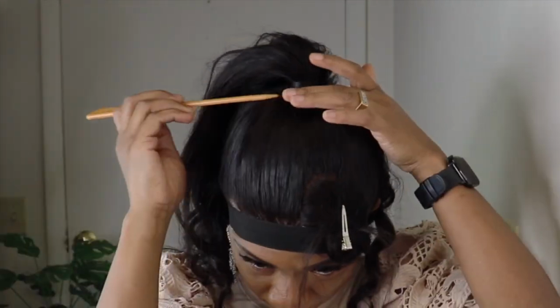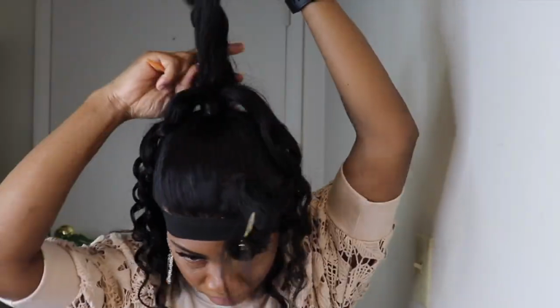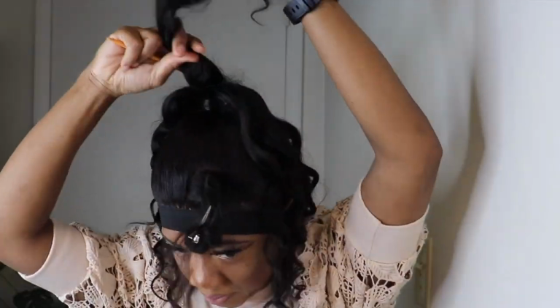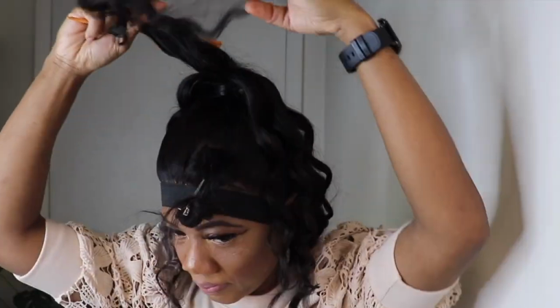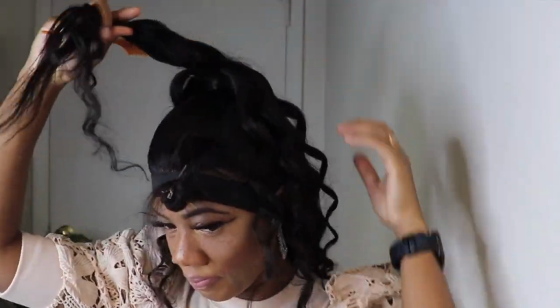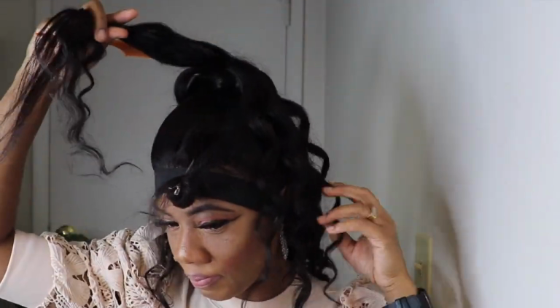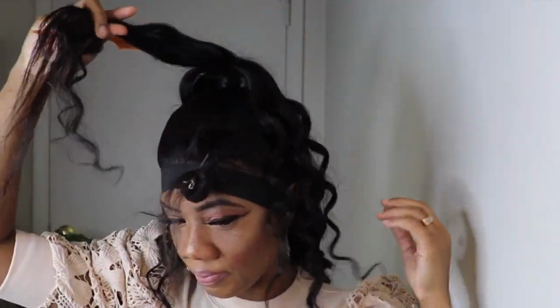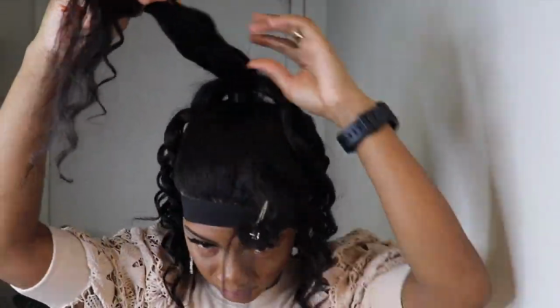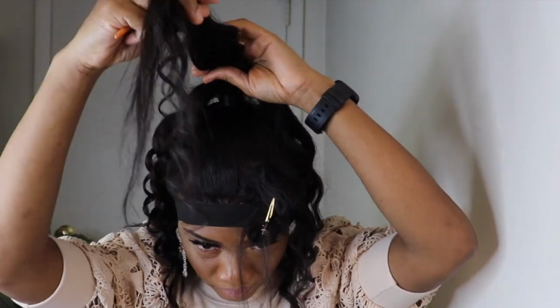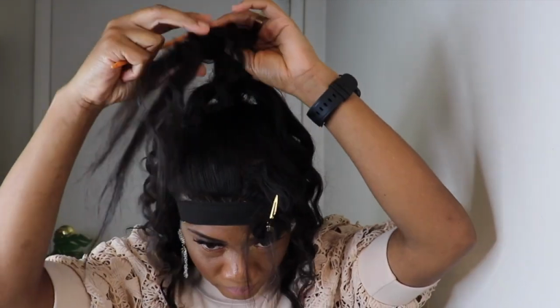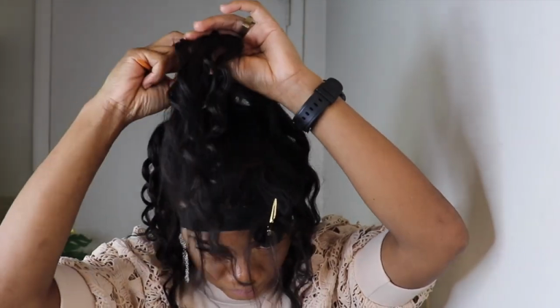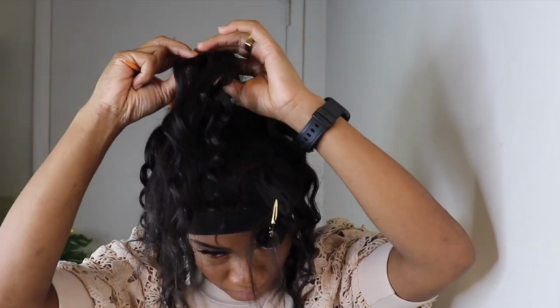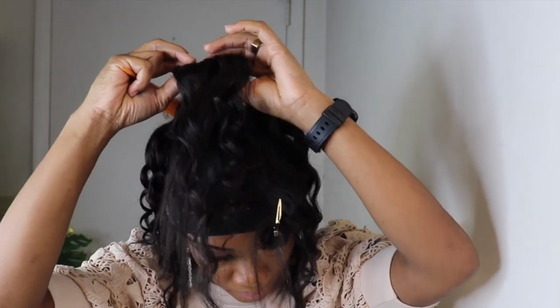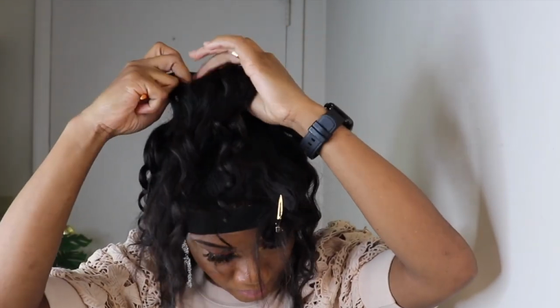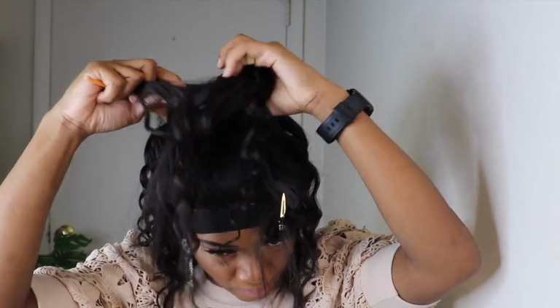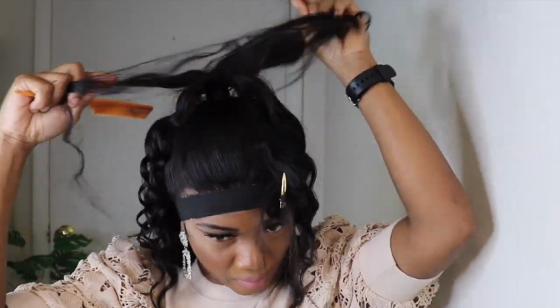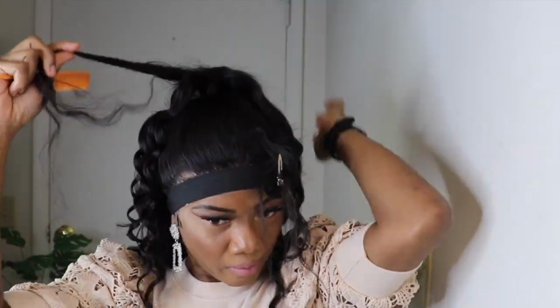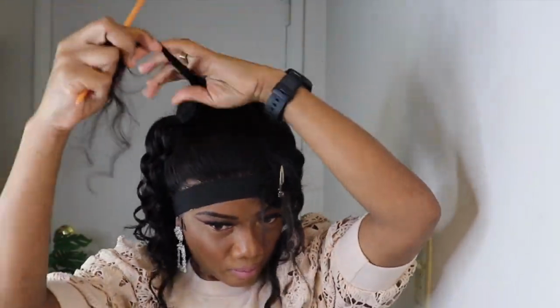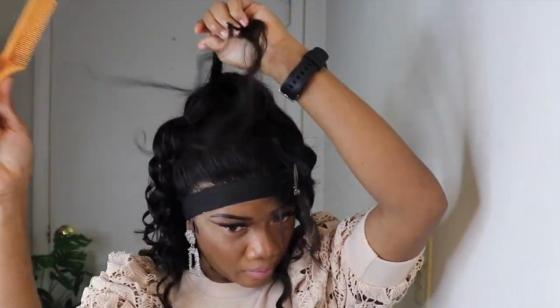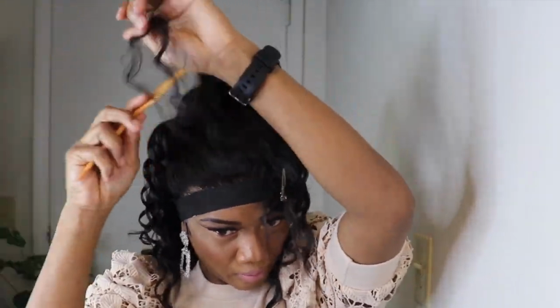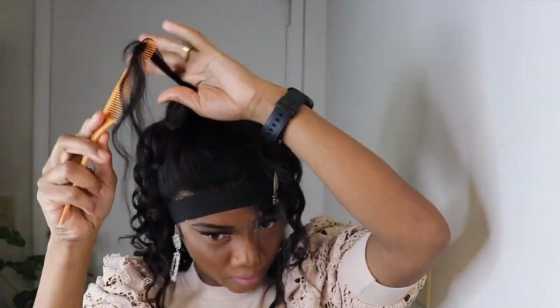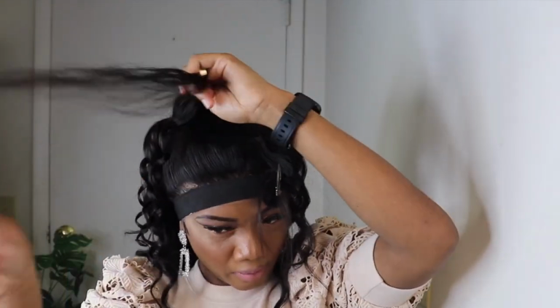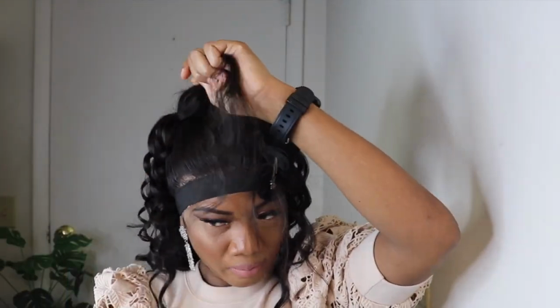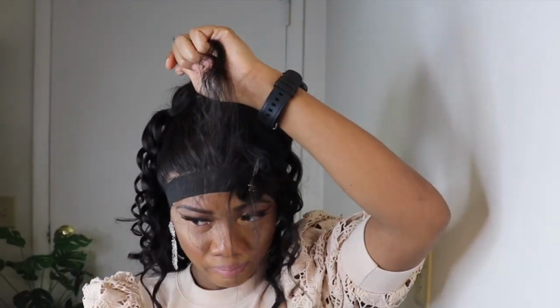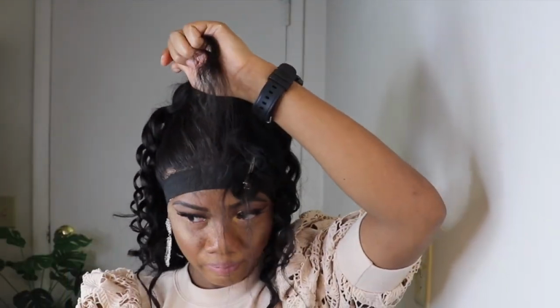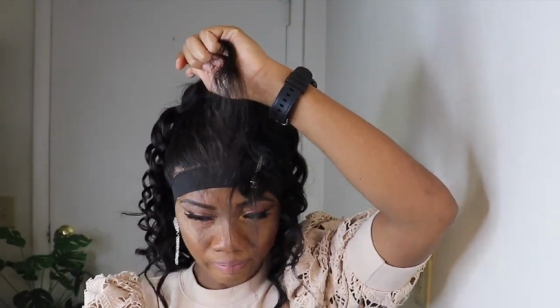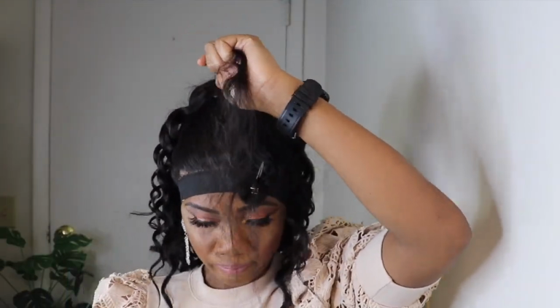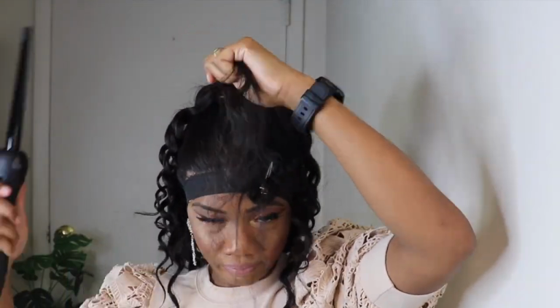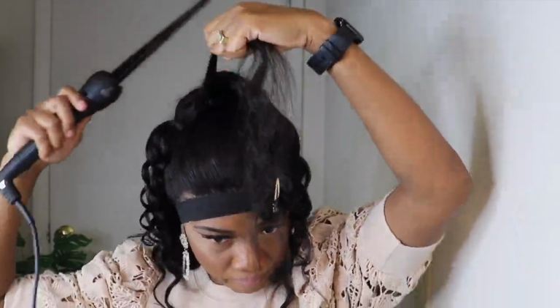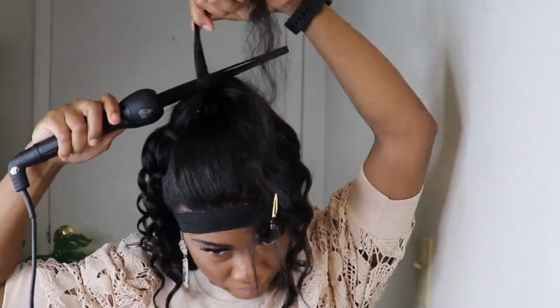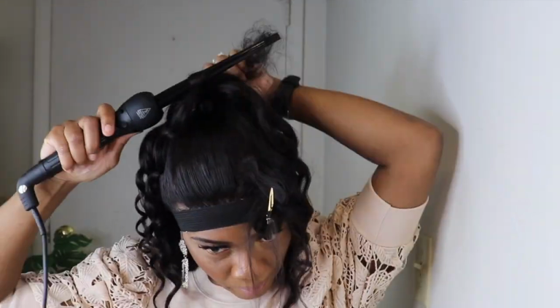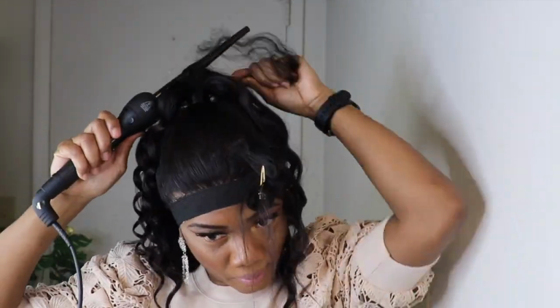Now I'll finish curling the top of the hair with the wand curl.